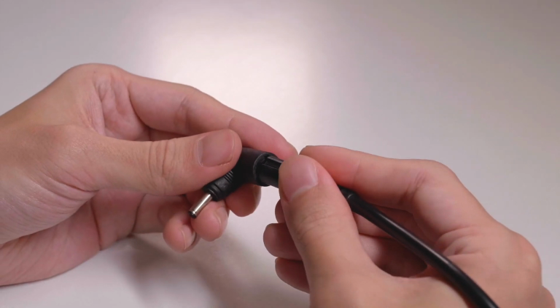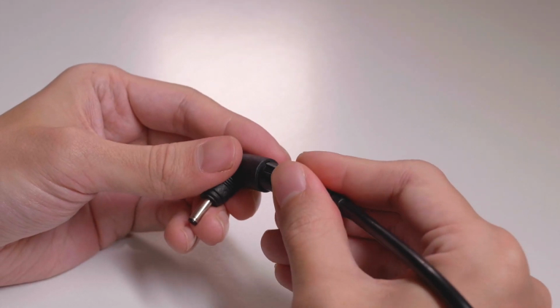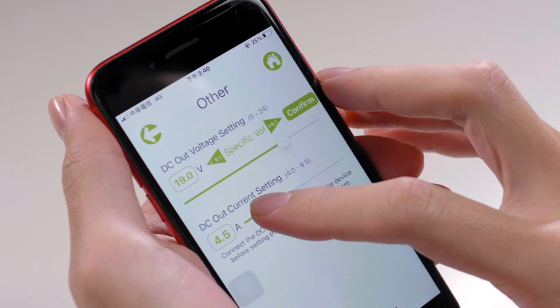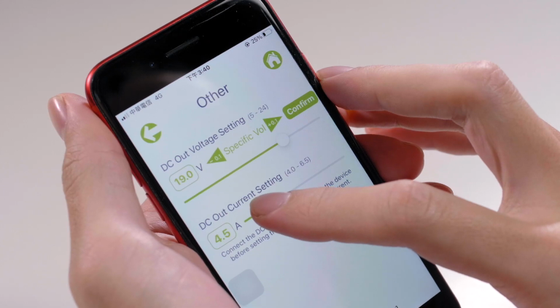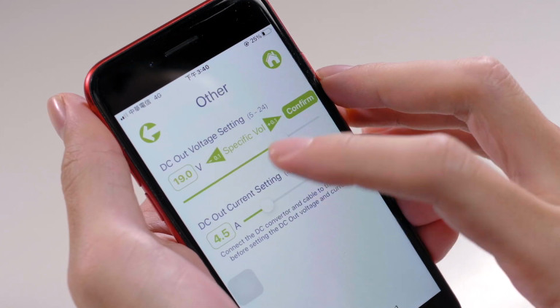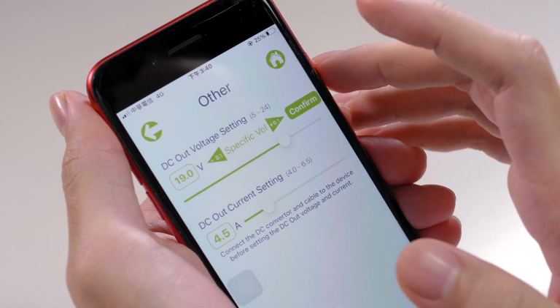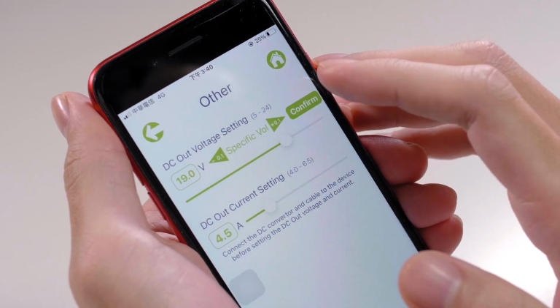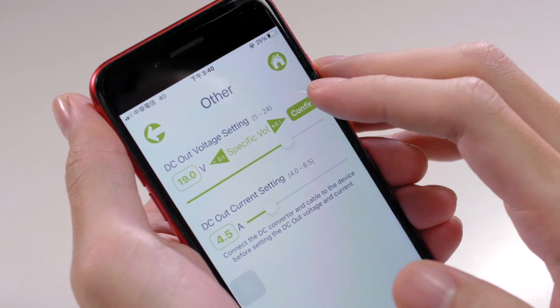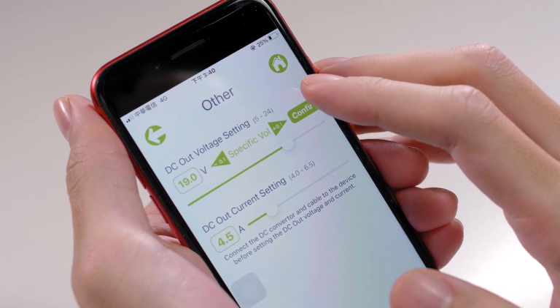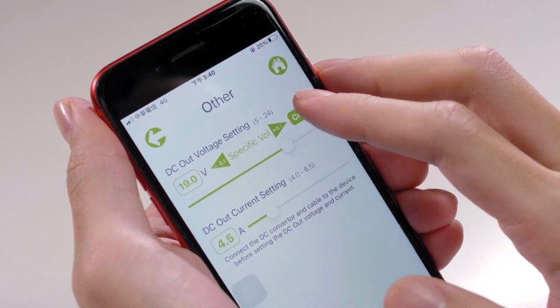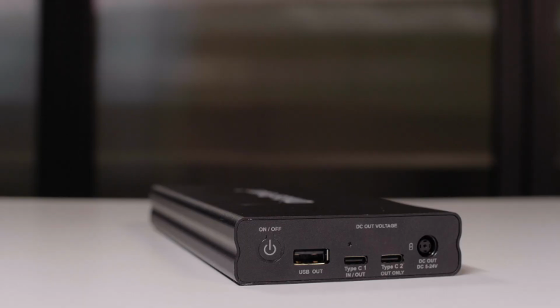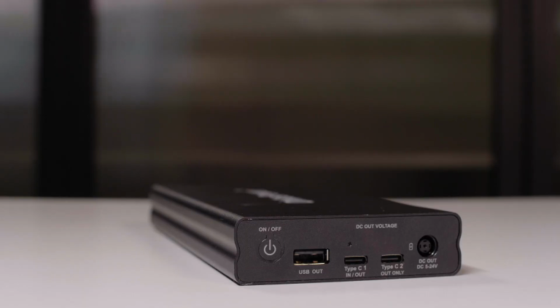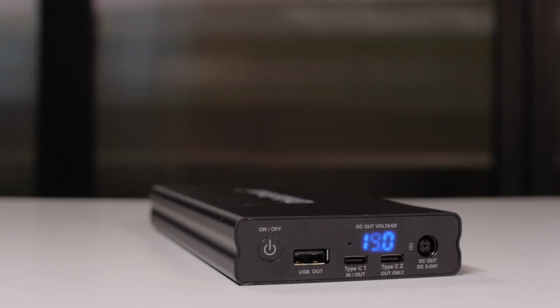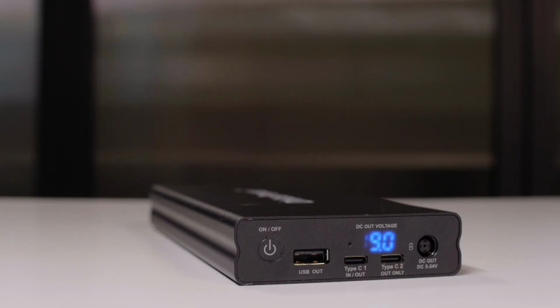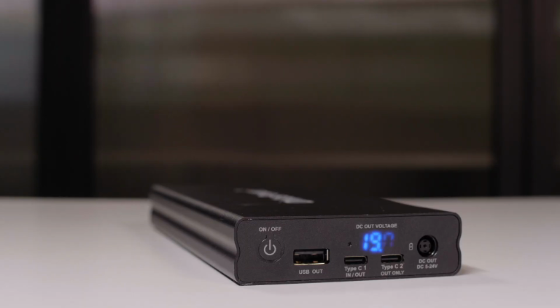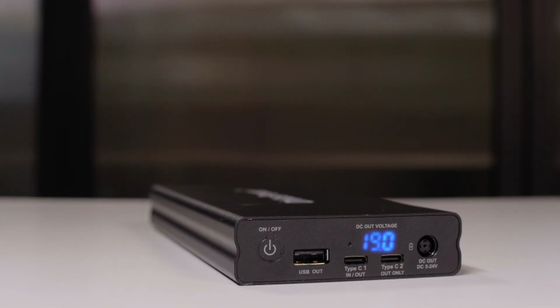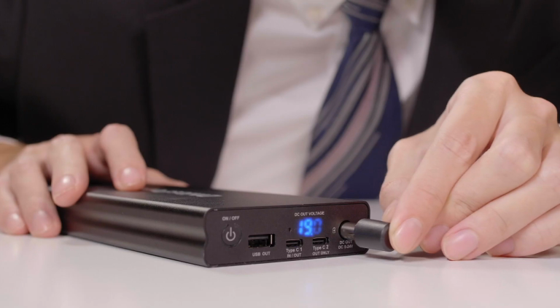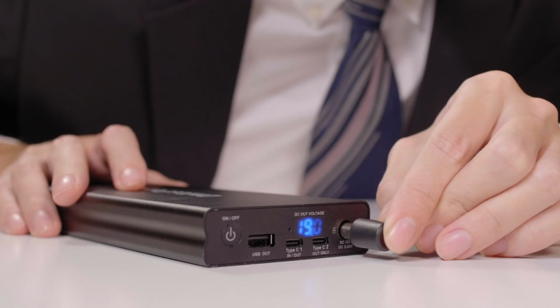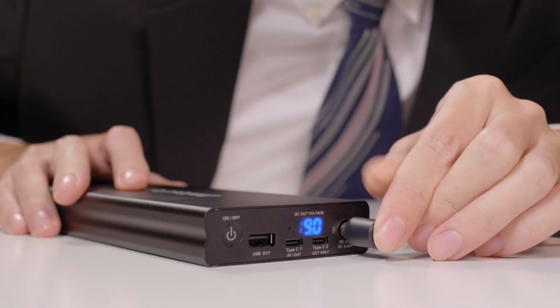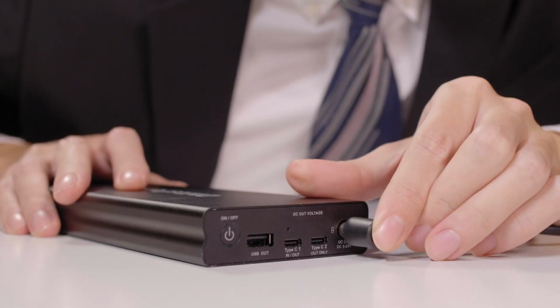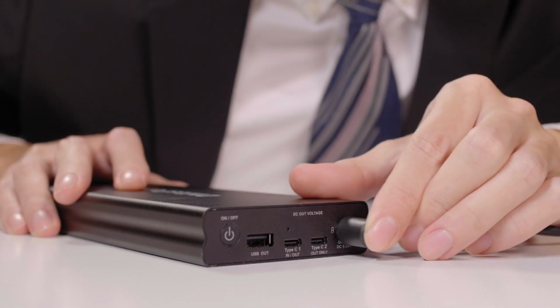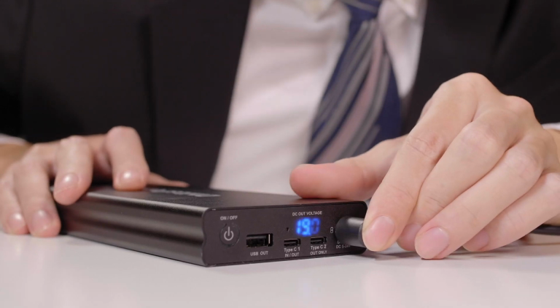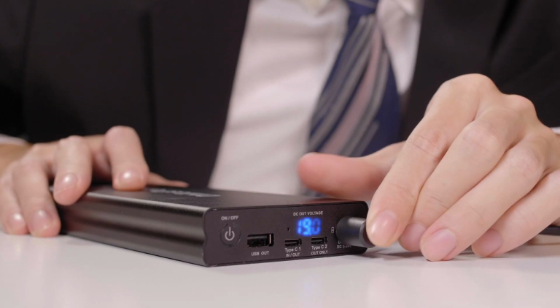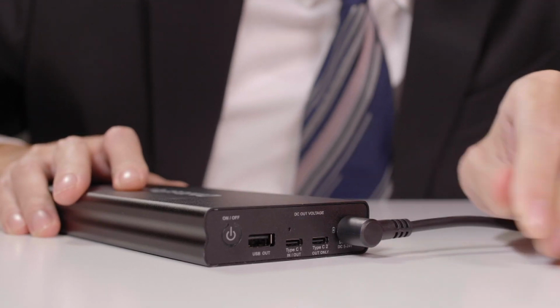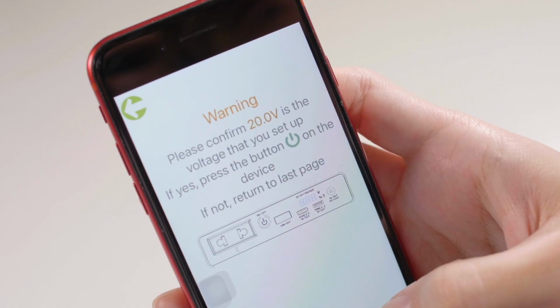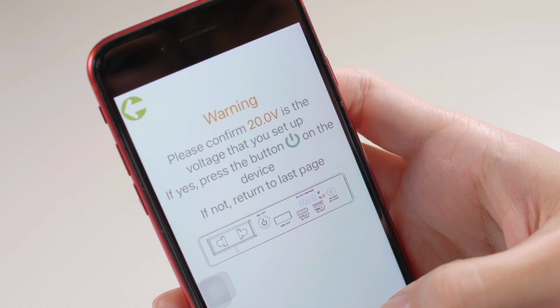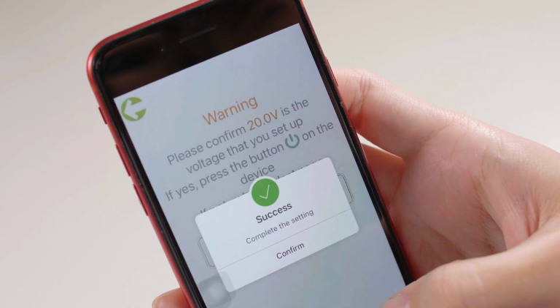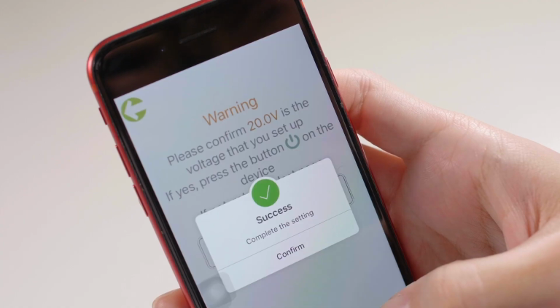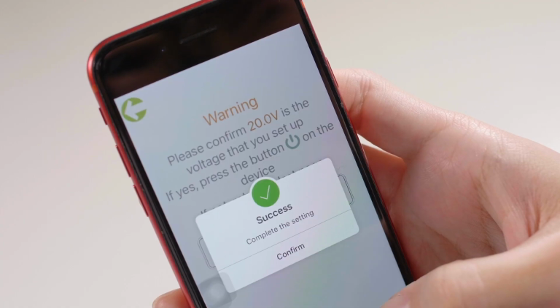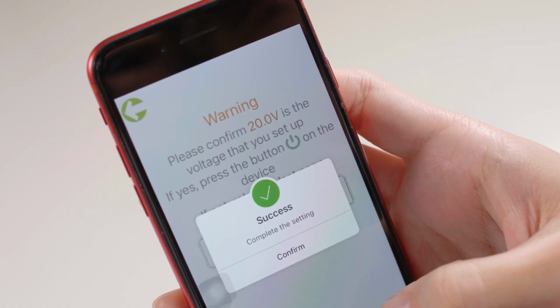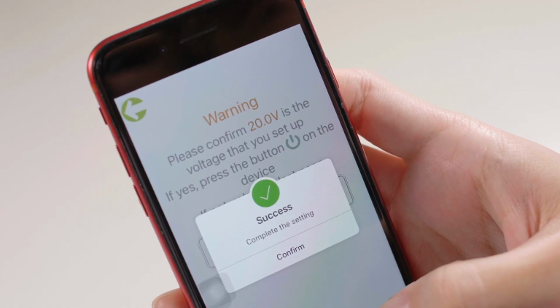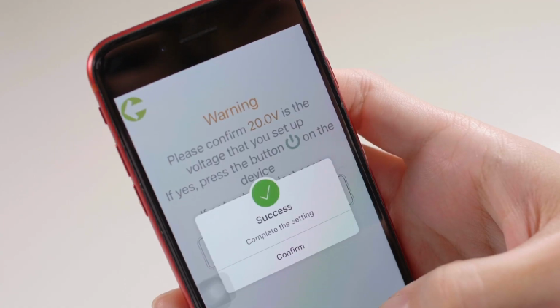Through our unique global patent, you can adjust the DC output voltage through our Dillow's Power app.